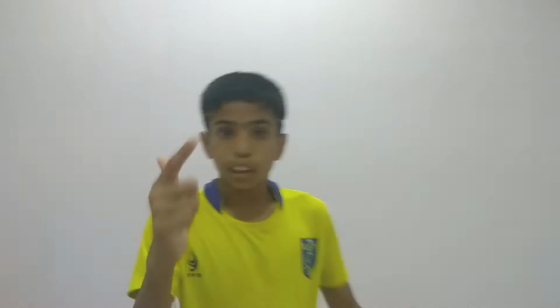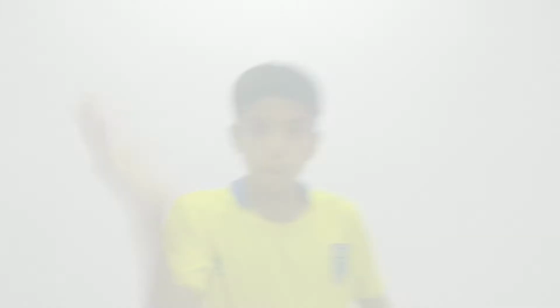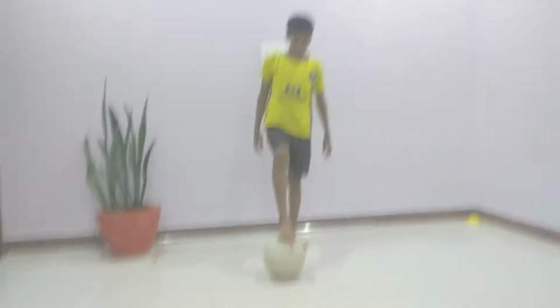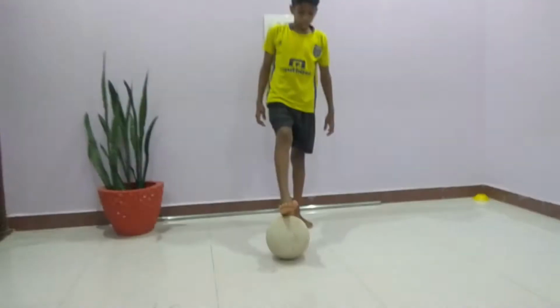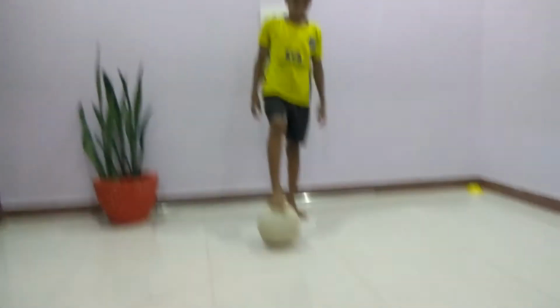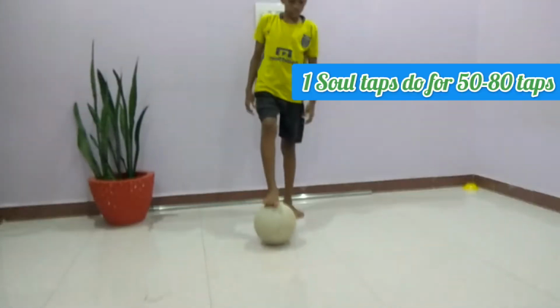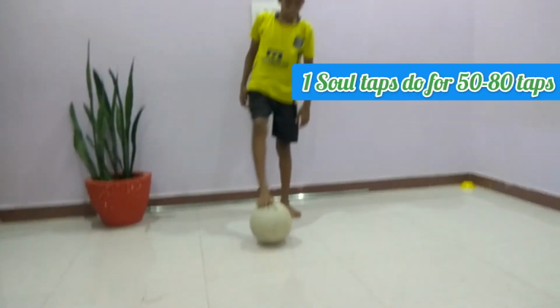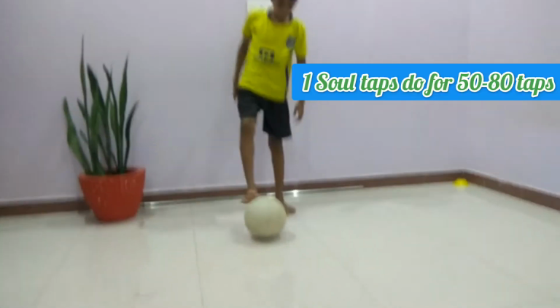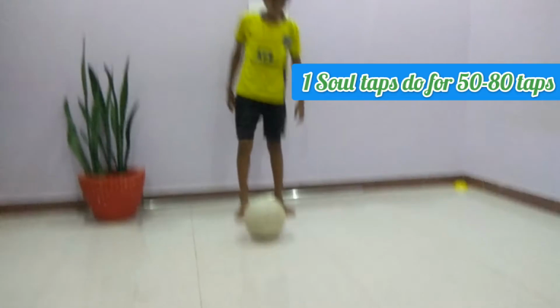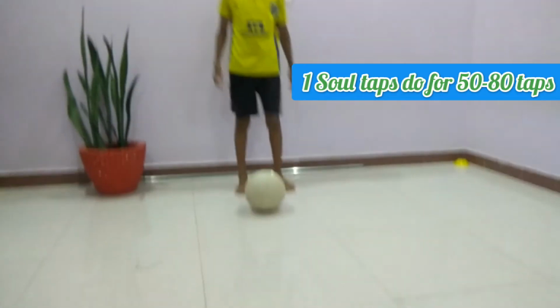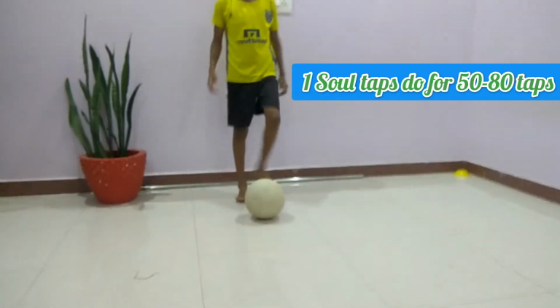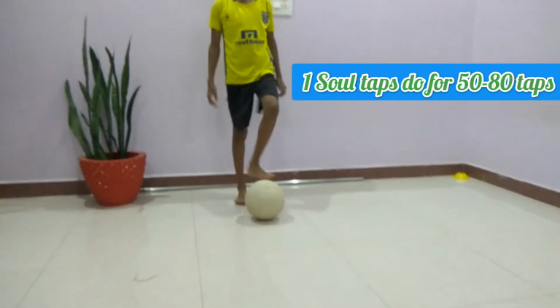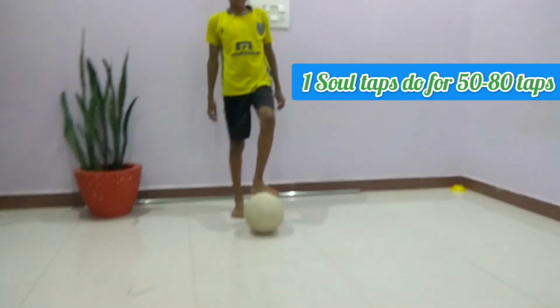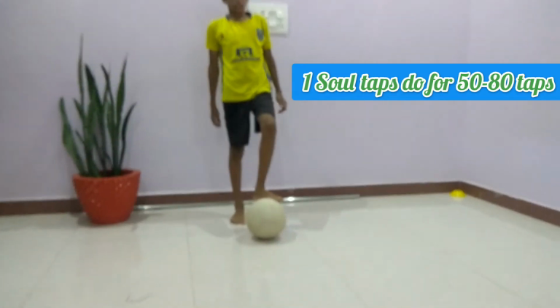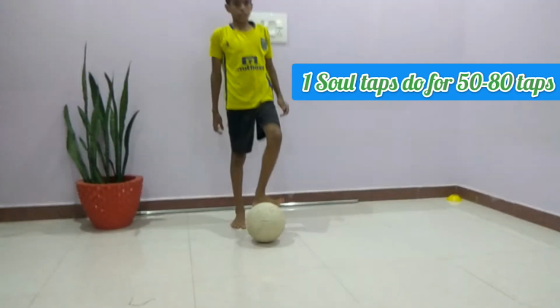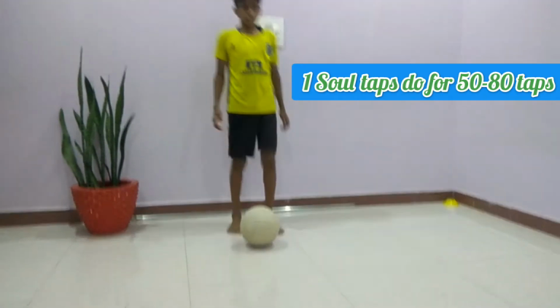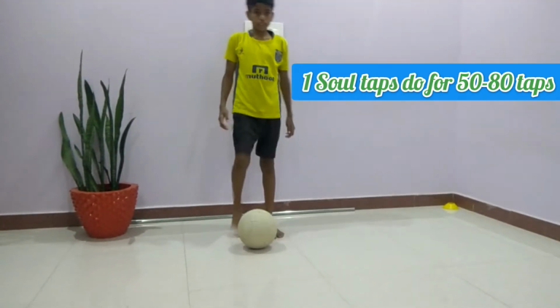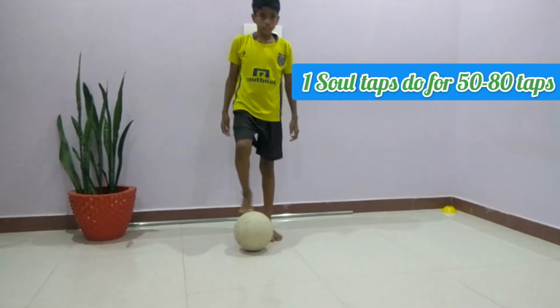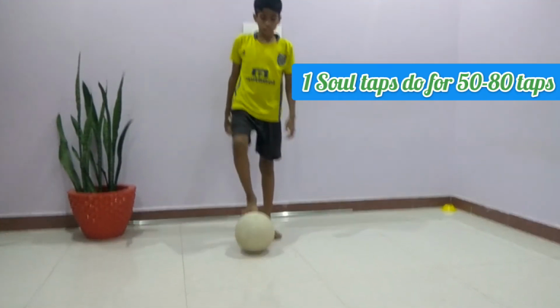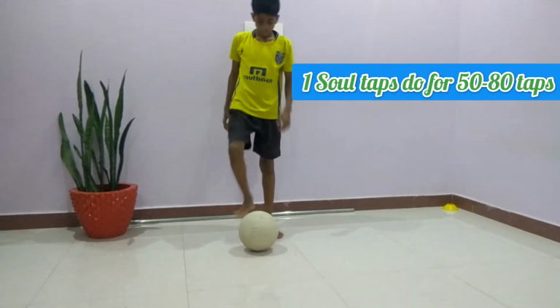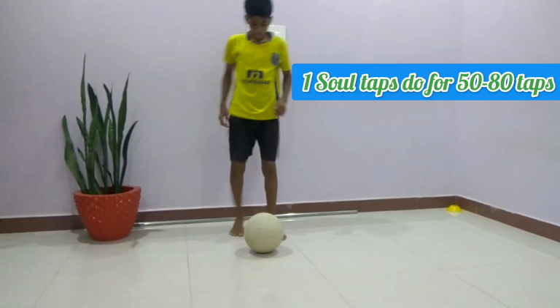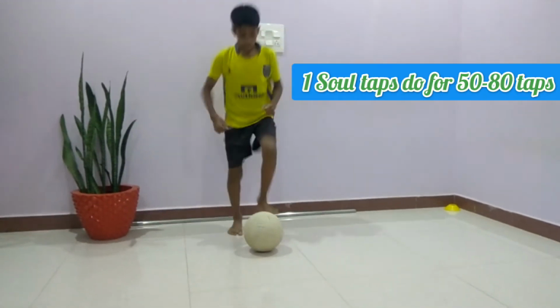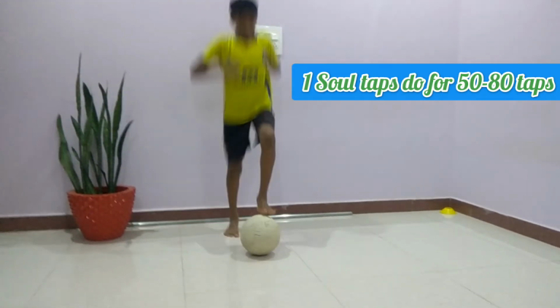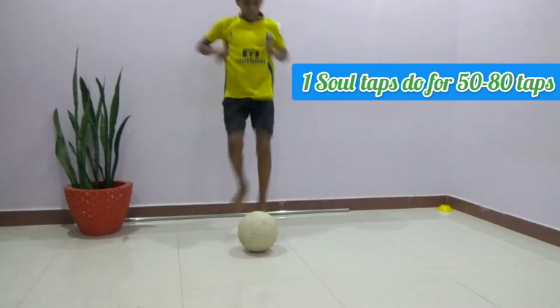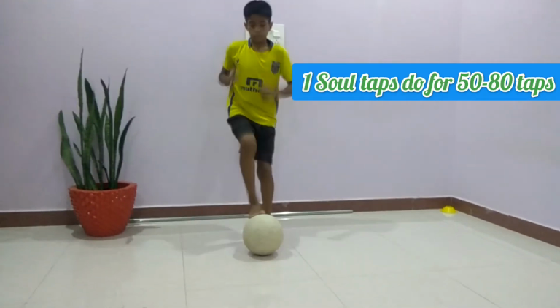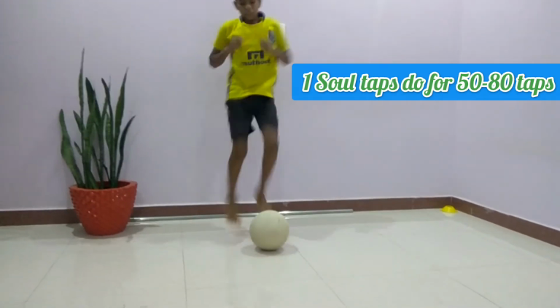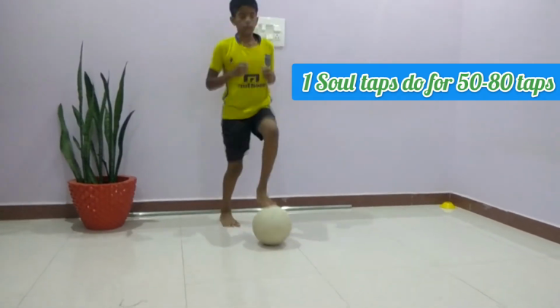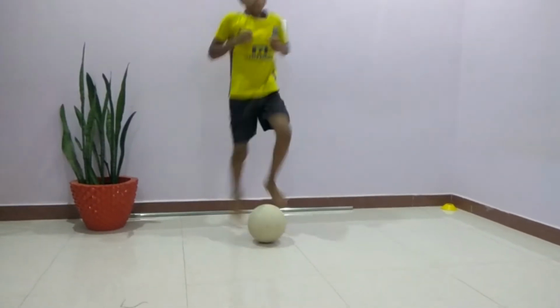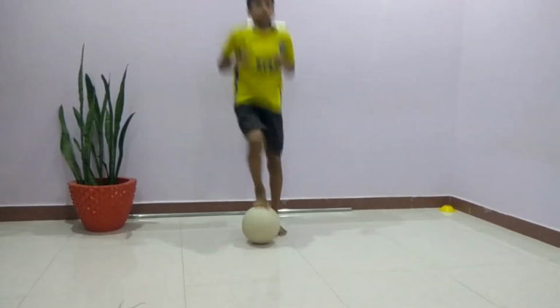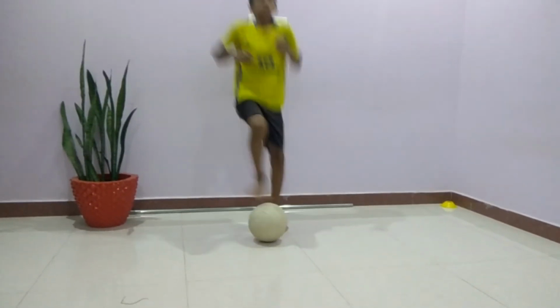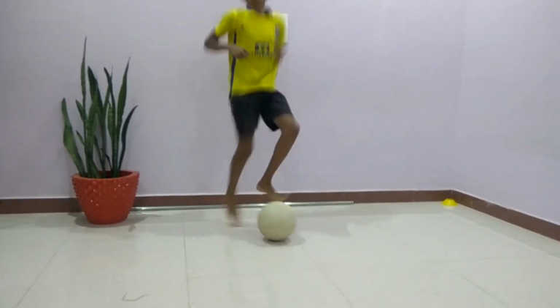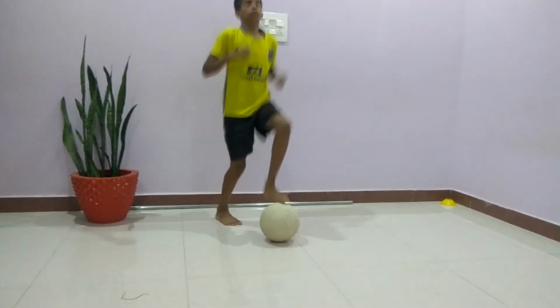First one is shoulder. Tap the ball in between your two feet continuously.